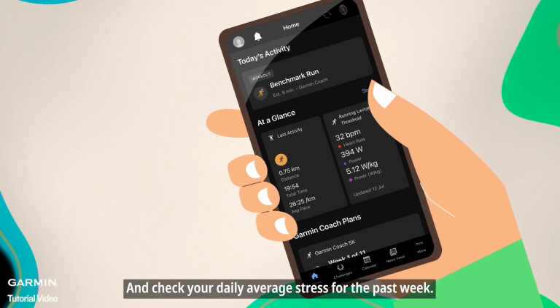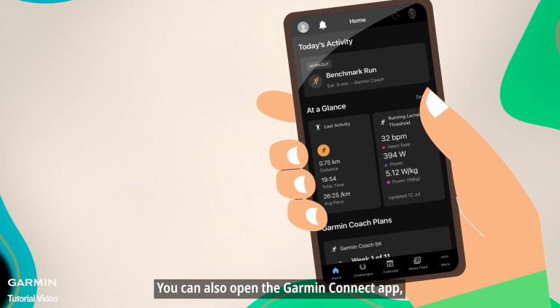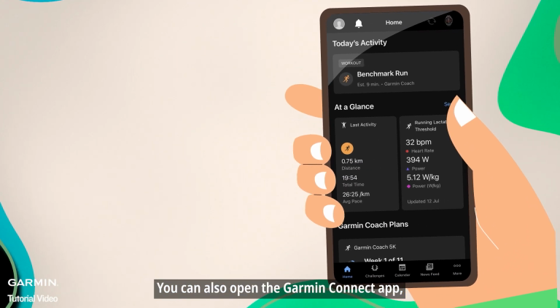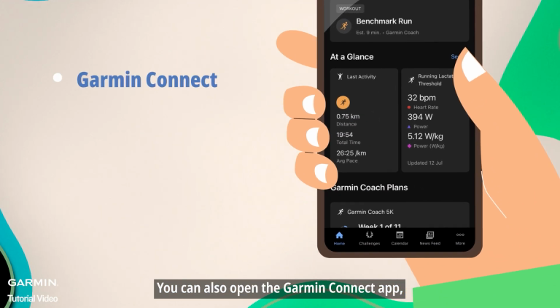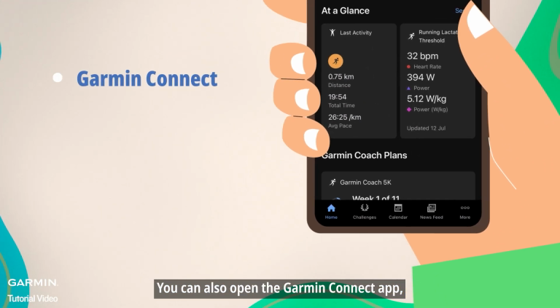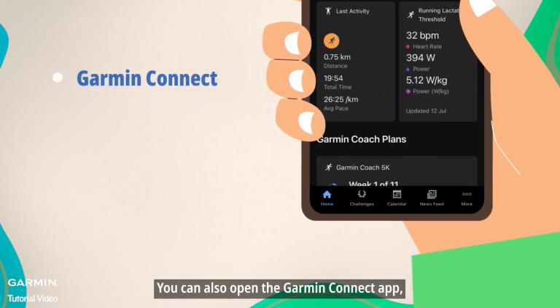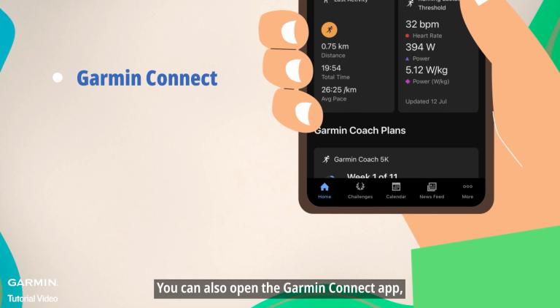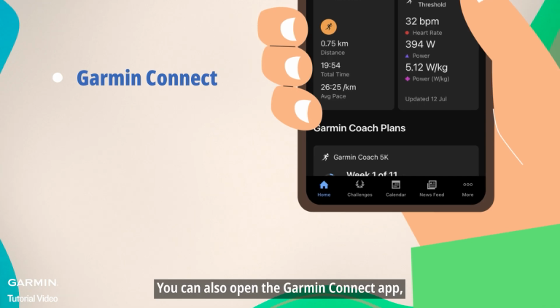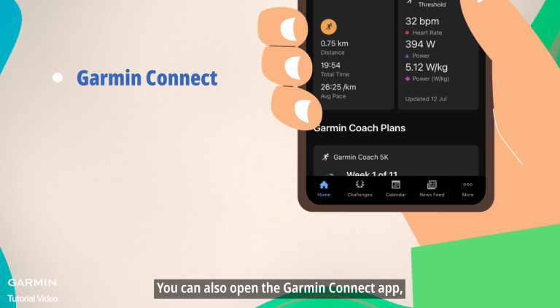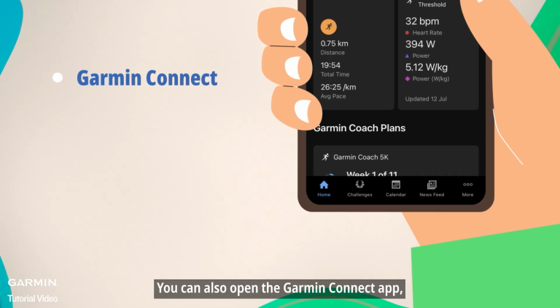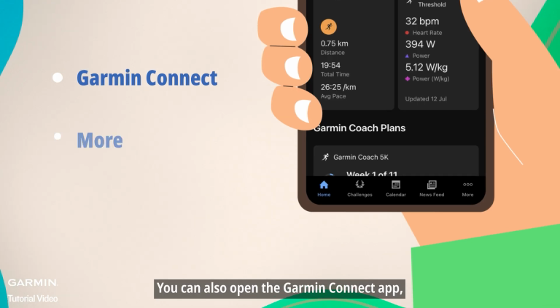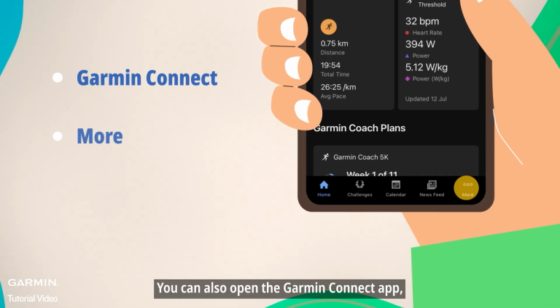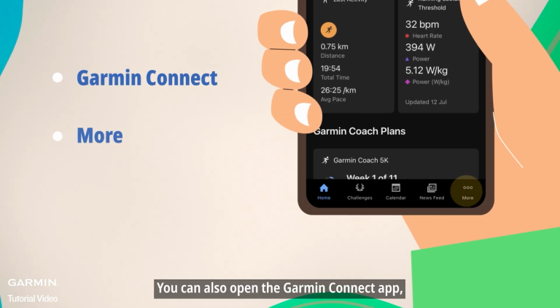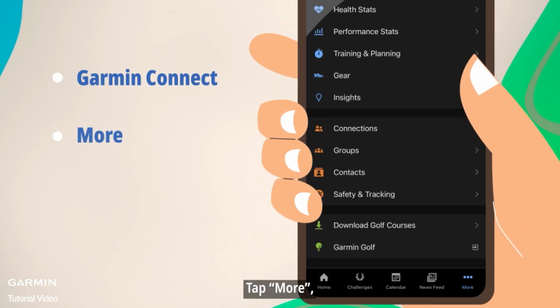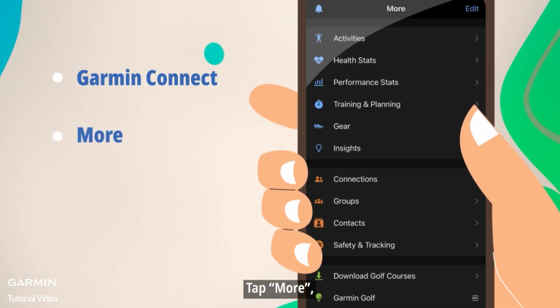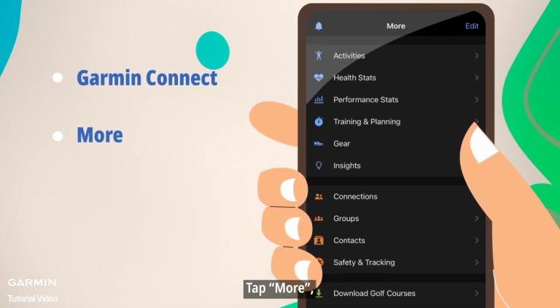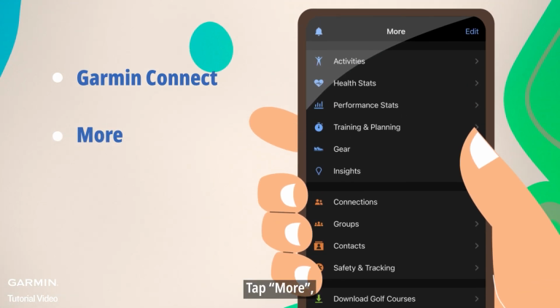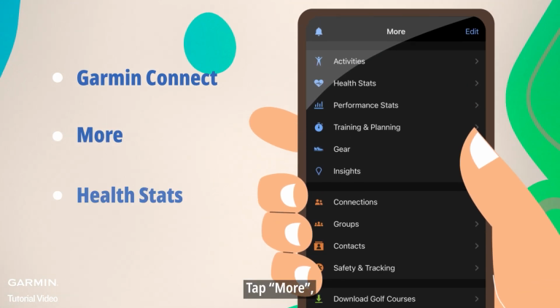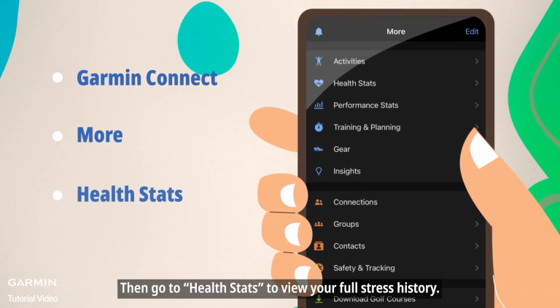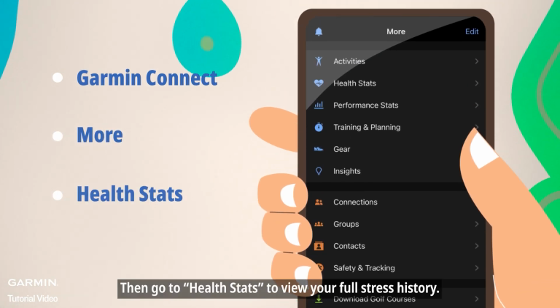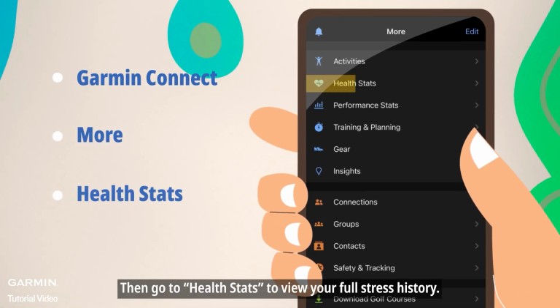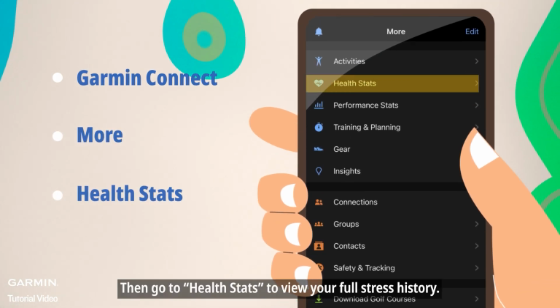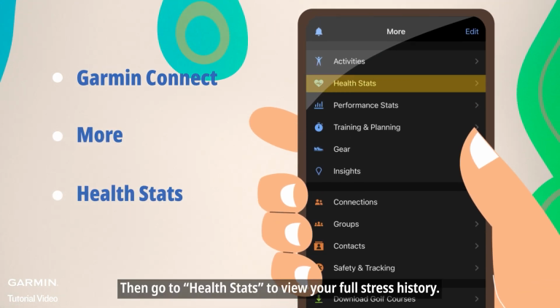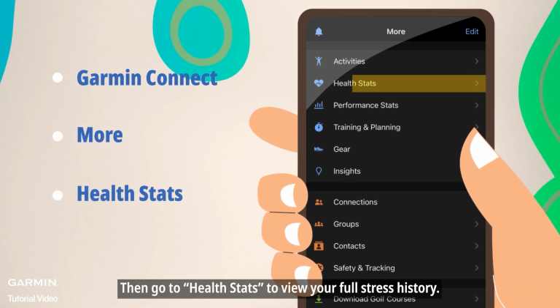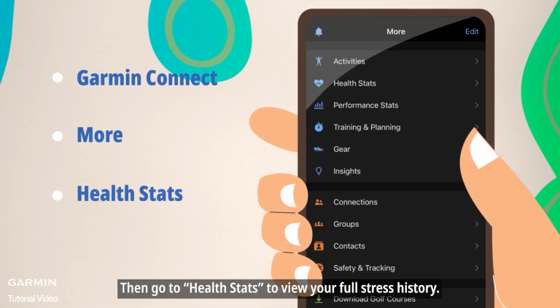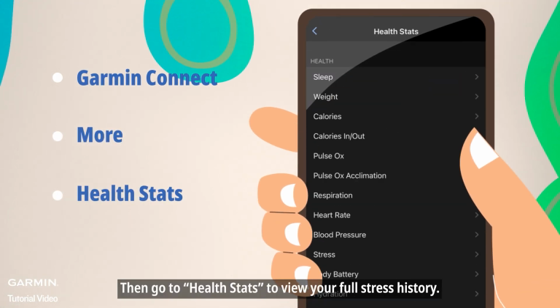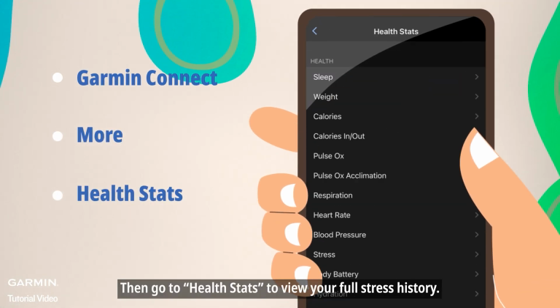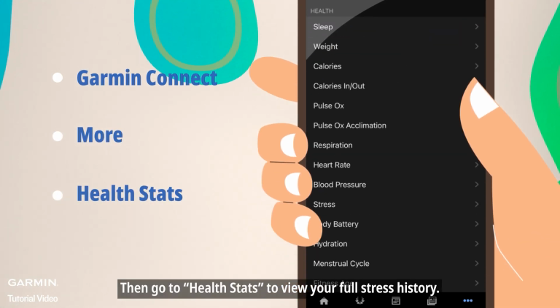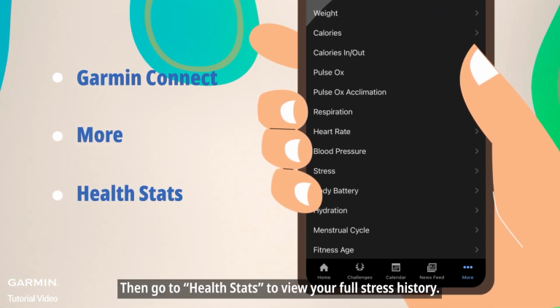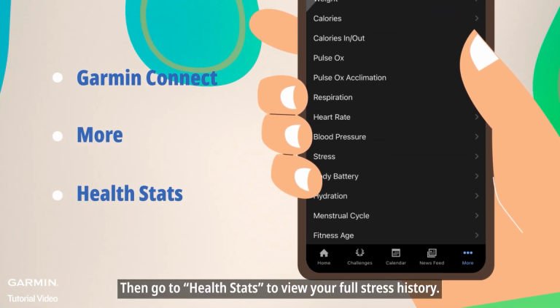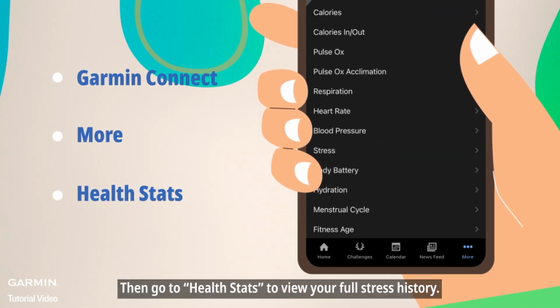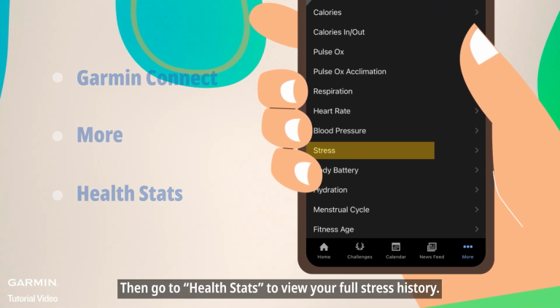You can also open the Garmin Connect app, tap More, then go to Health Stats to view your full stress history.